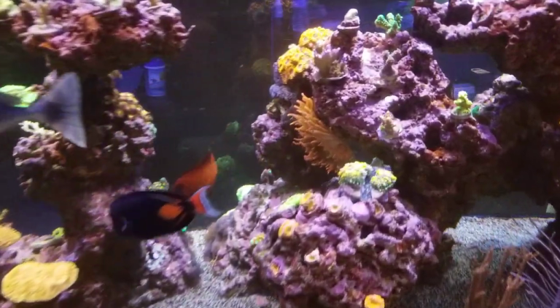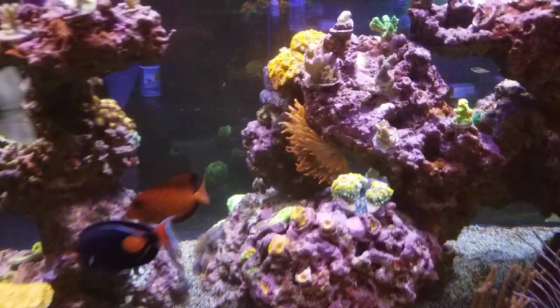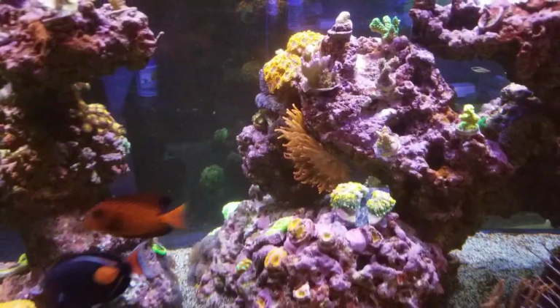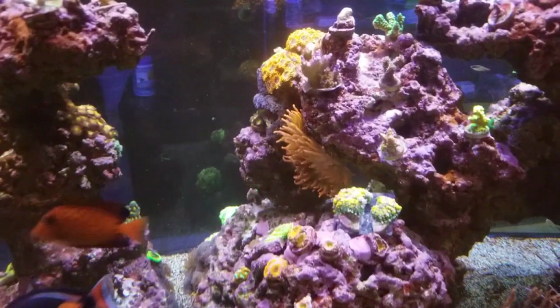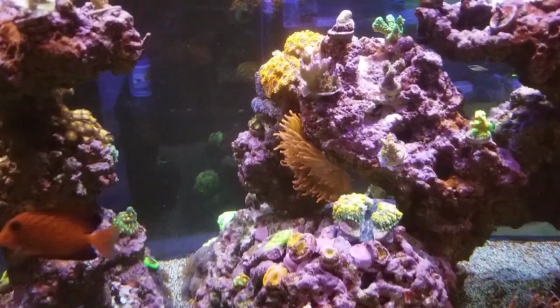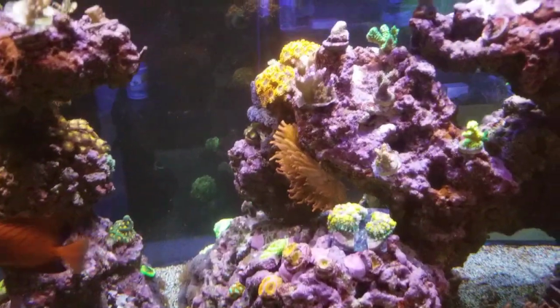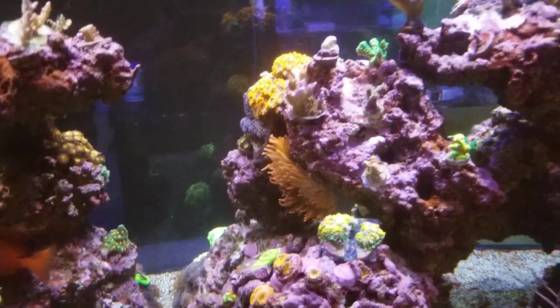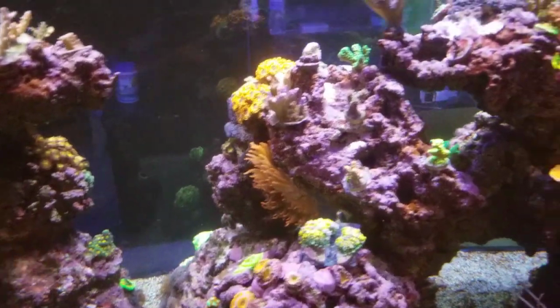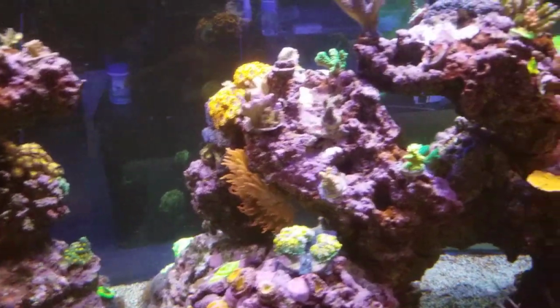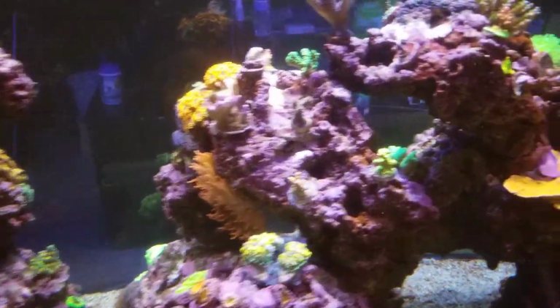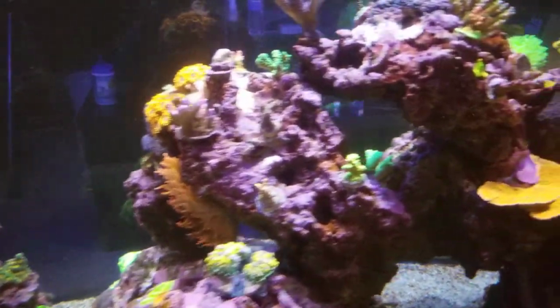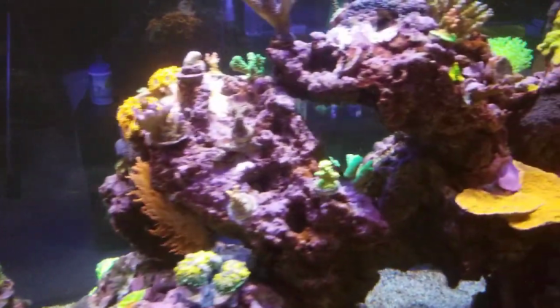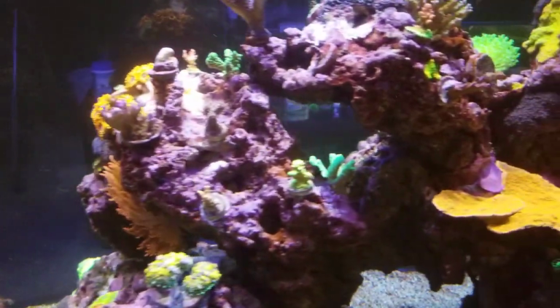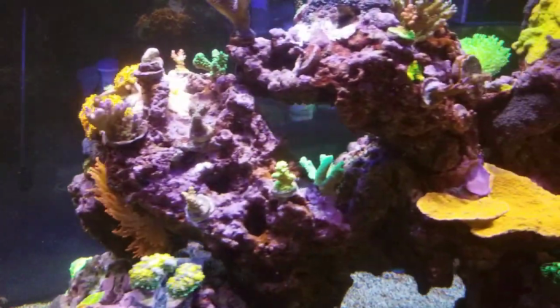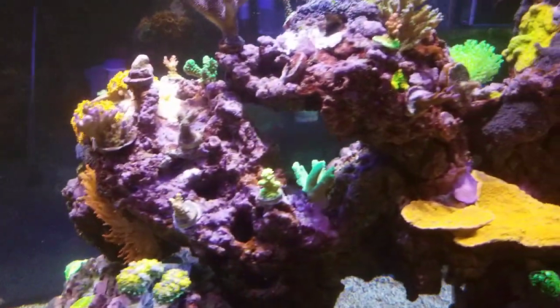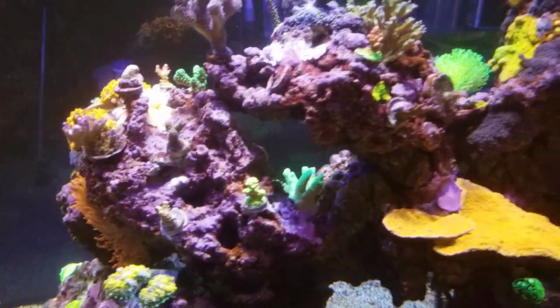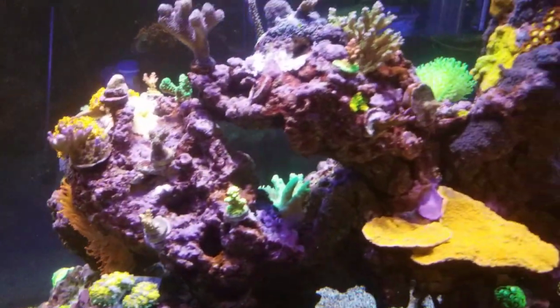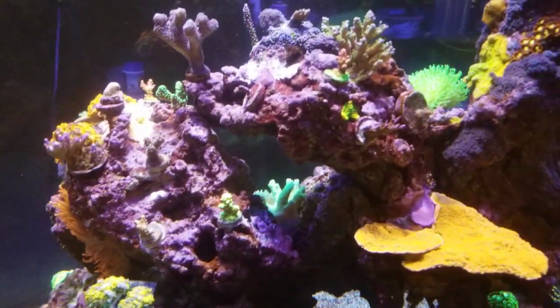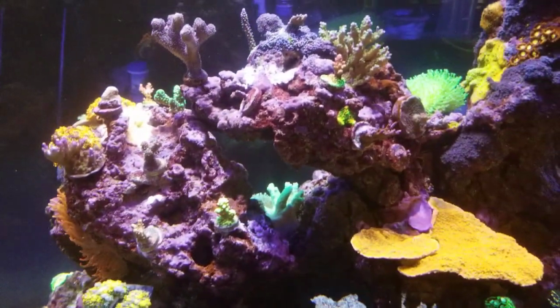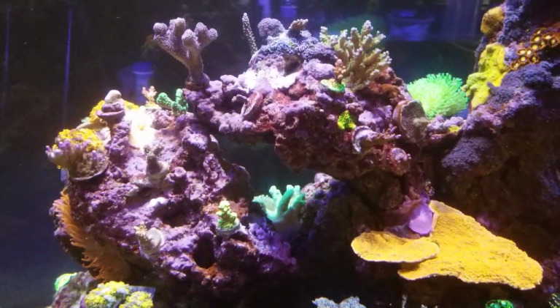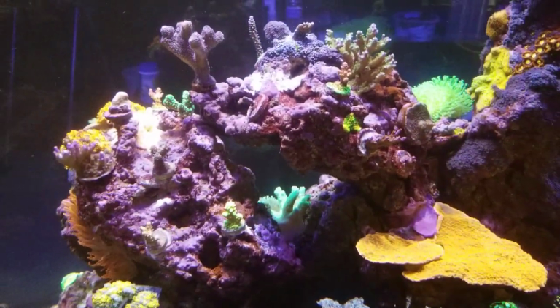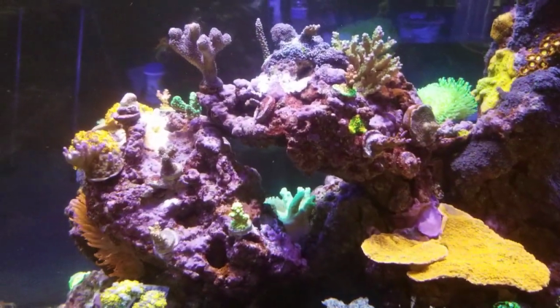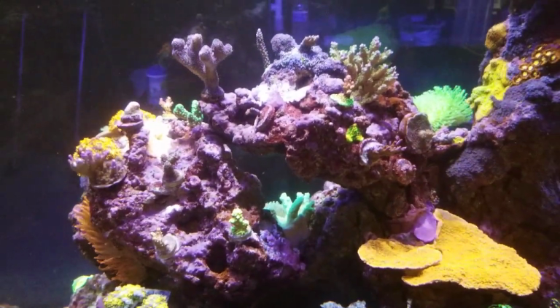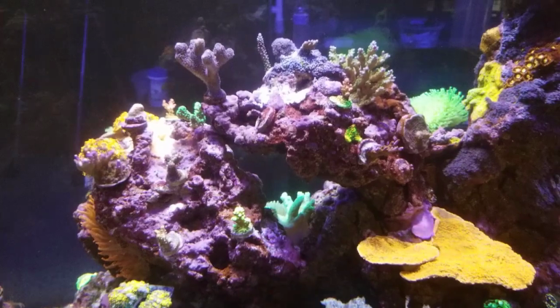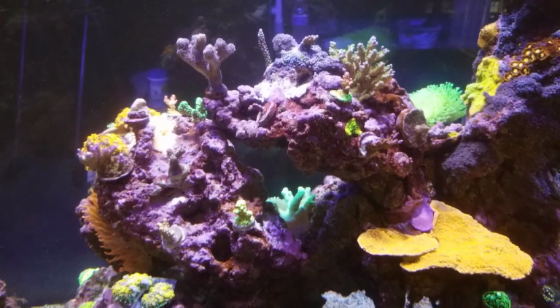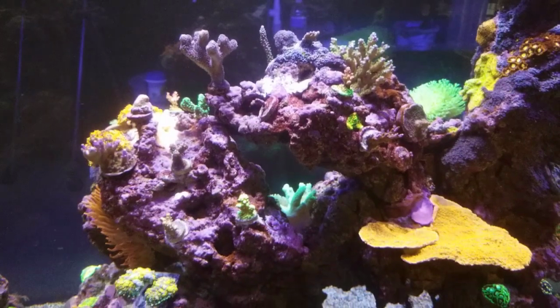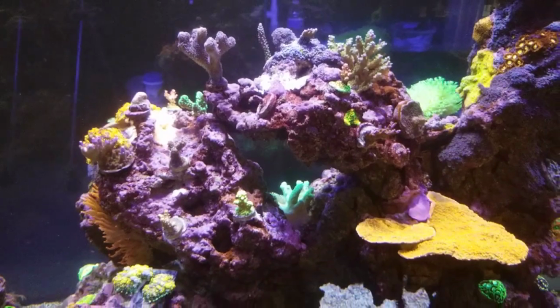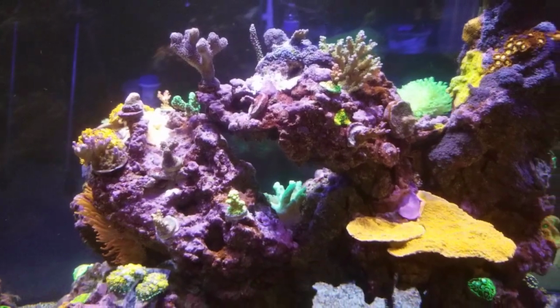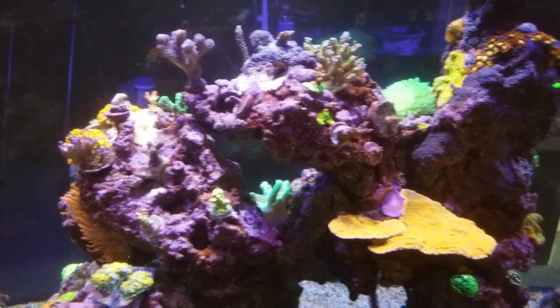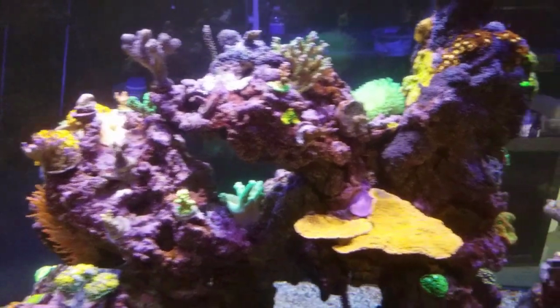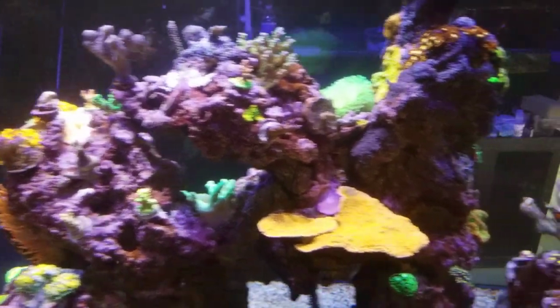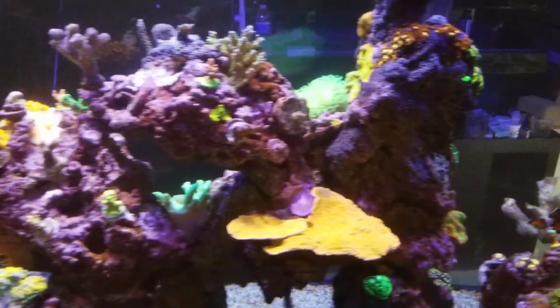The only problem is I ran out real quick — that little bottle wasn't enough to tackle this whole thing. So good thing I had the Aiptasia X to back it up.